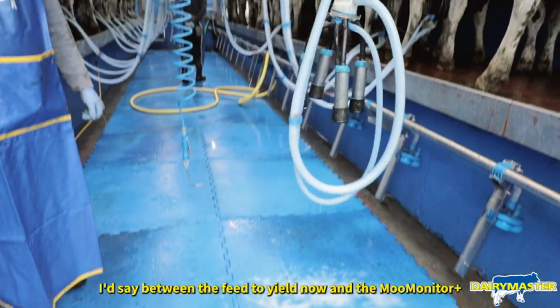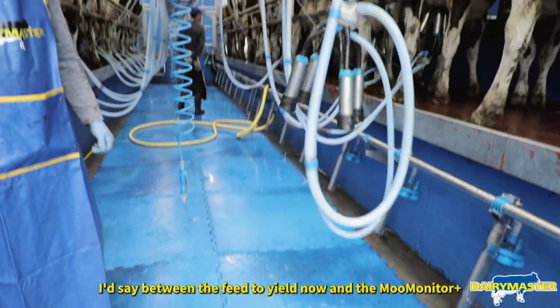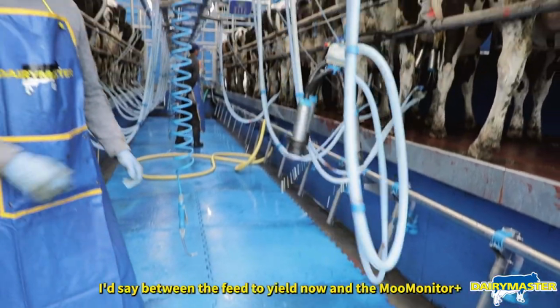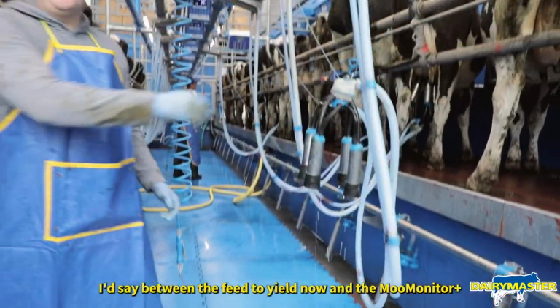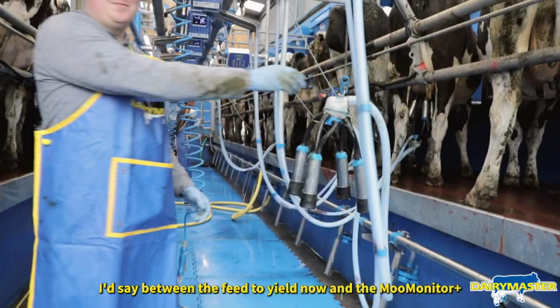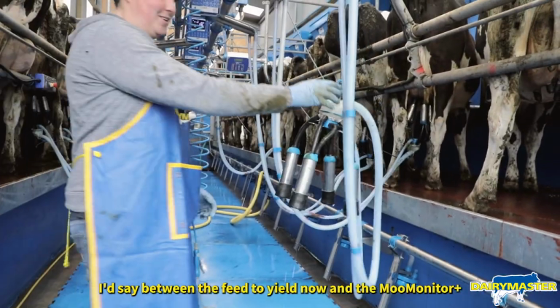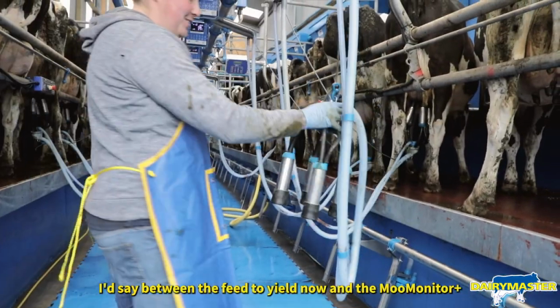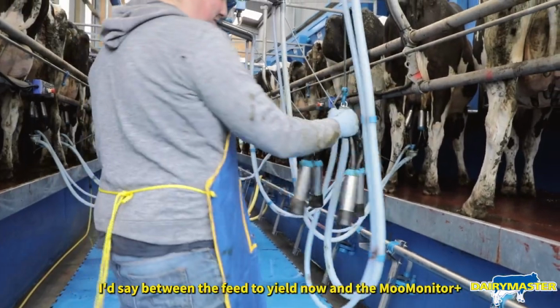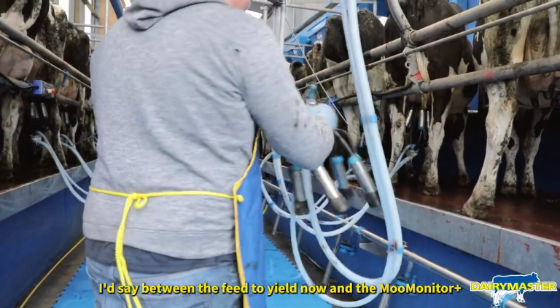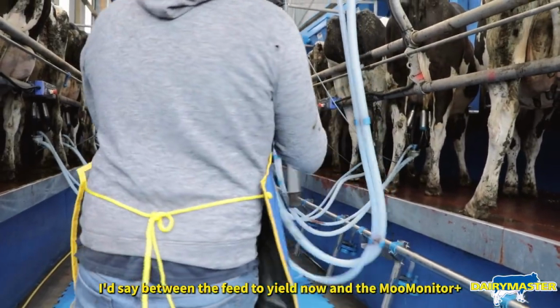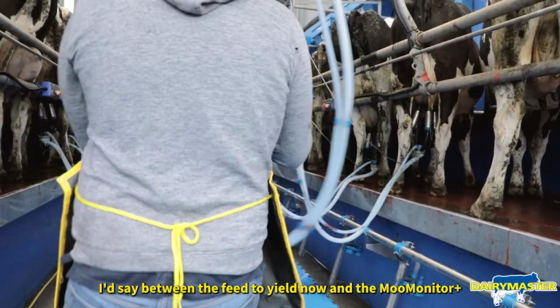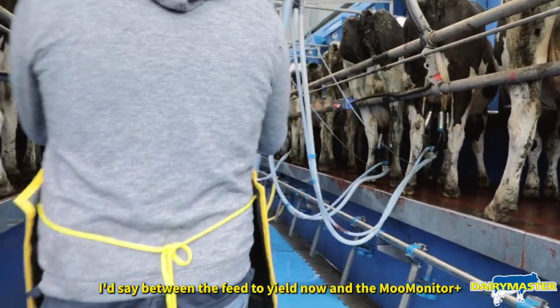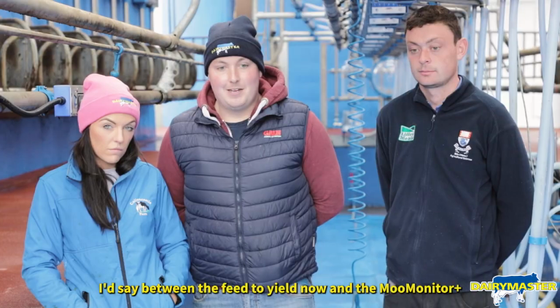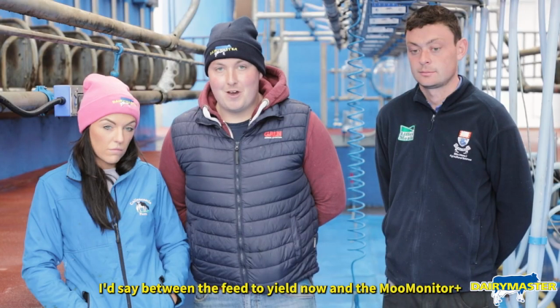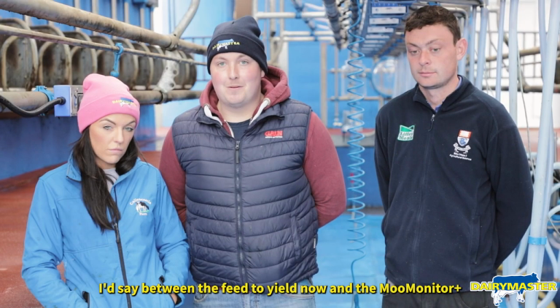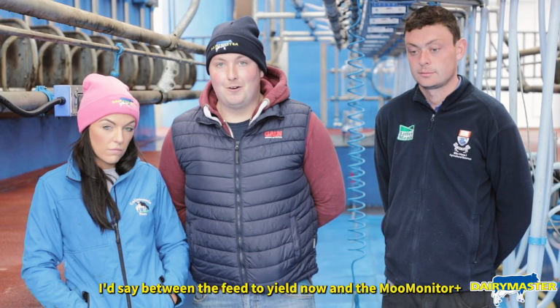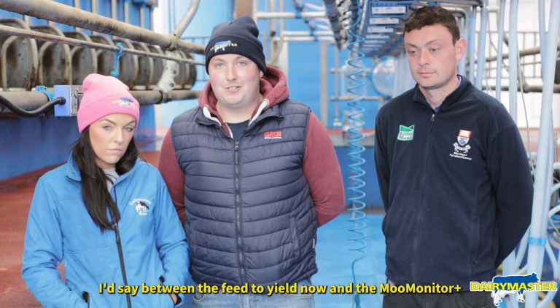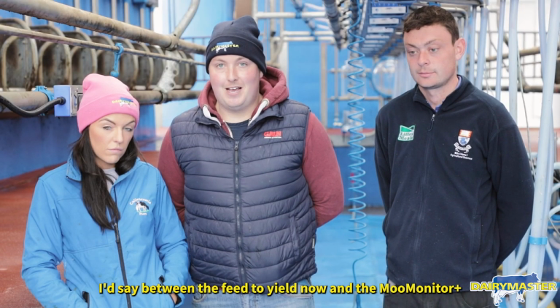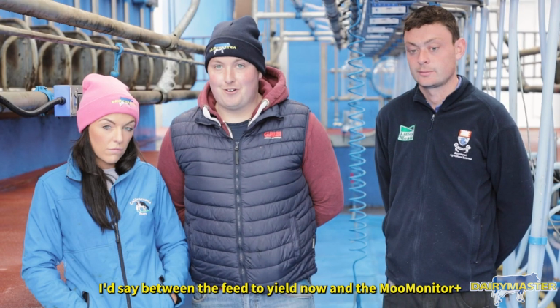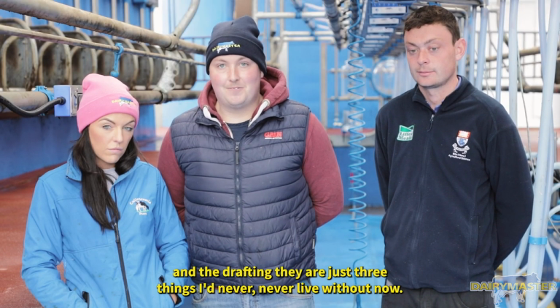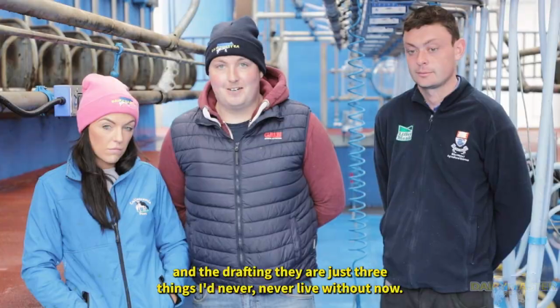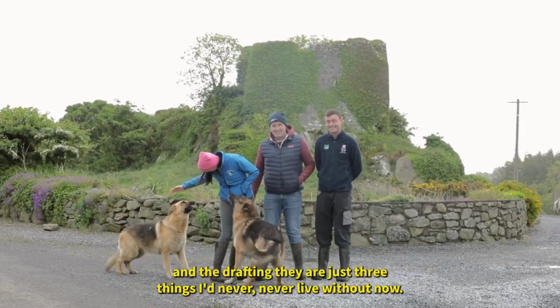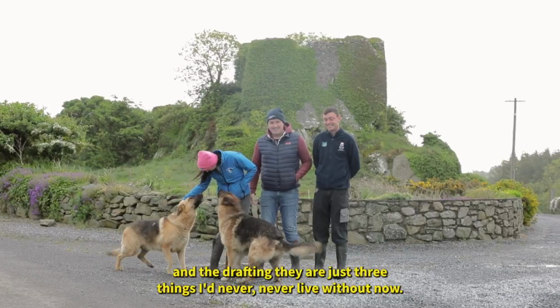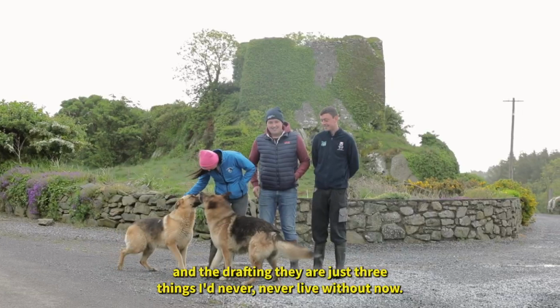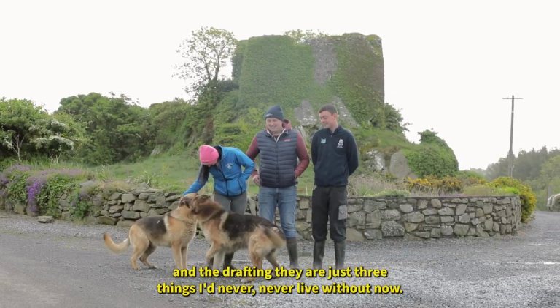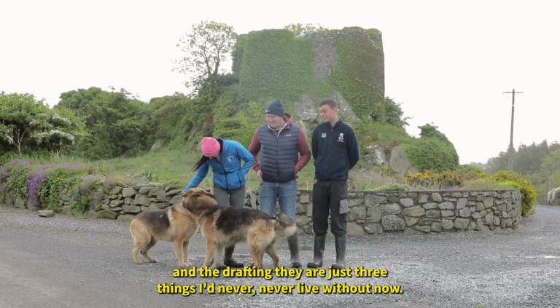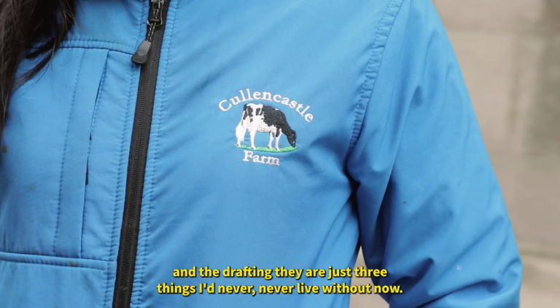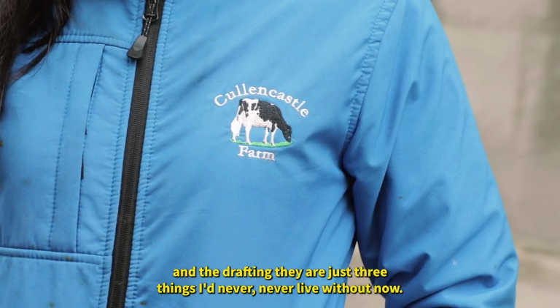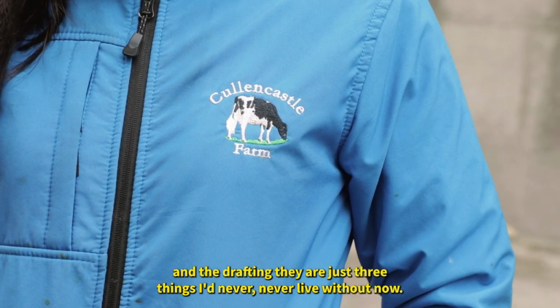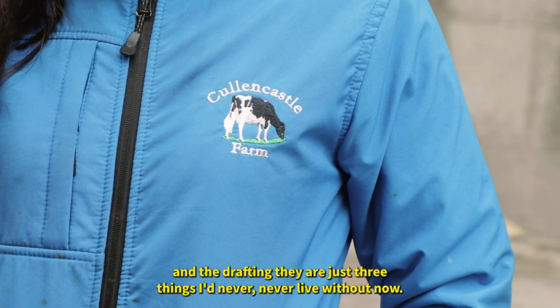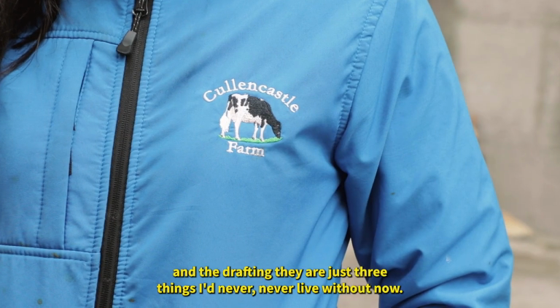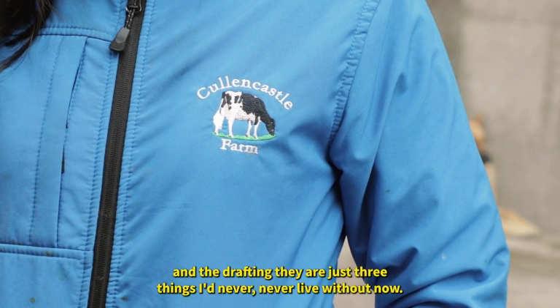I'd say between the VAT yield, the MooMonitor Plus, and the drafting — there's three things I'd never live without now.